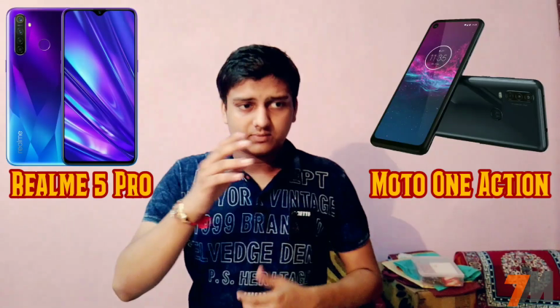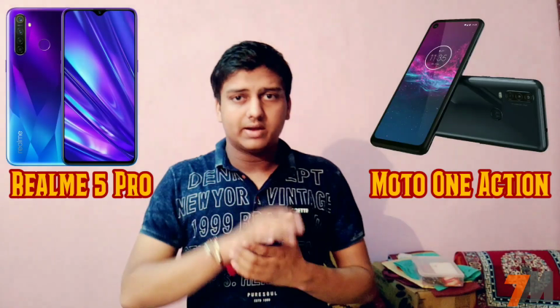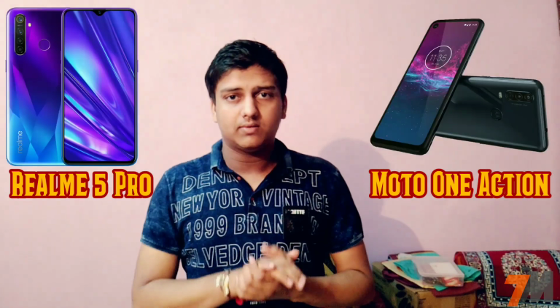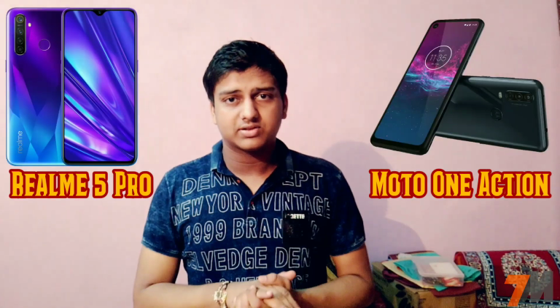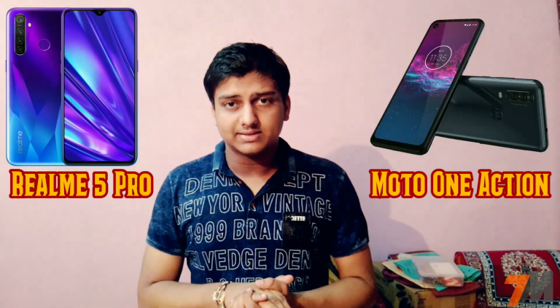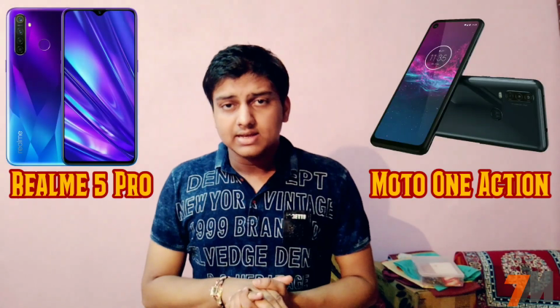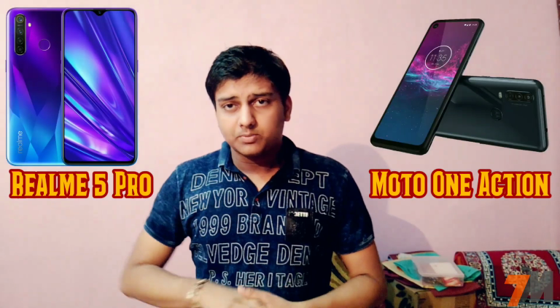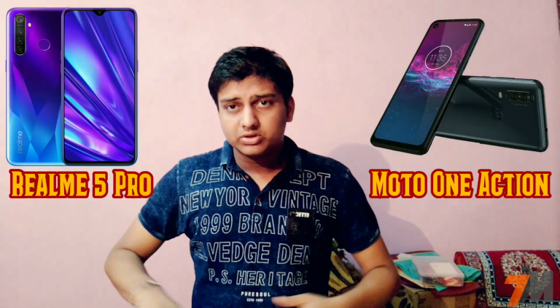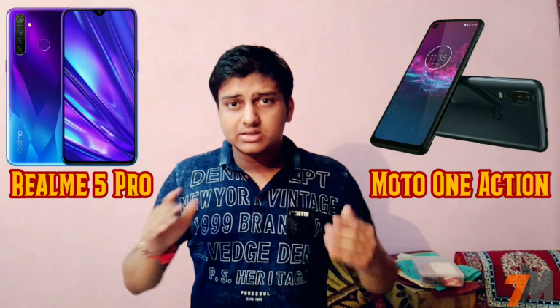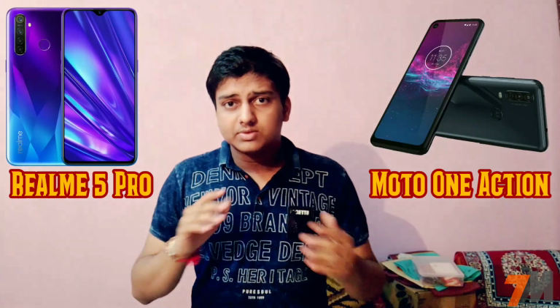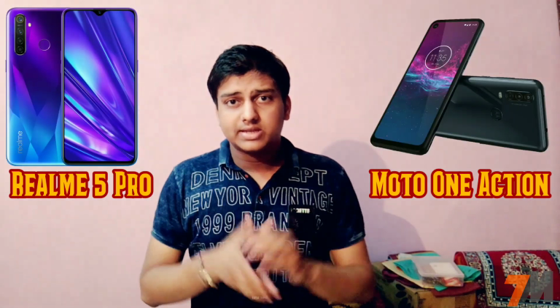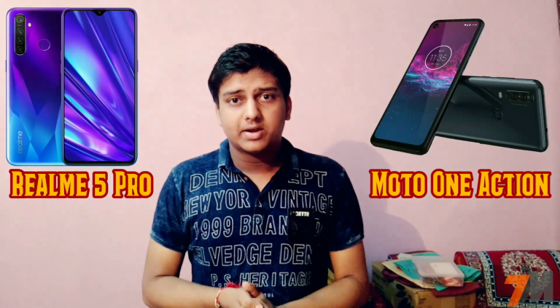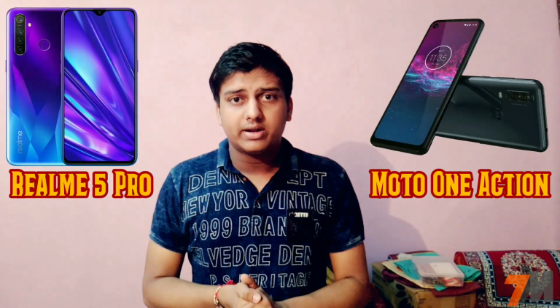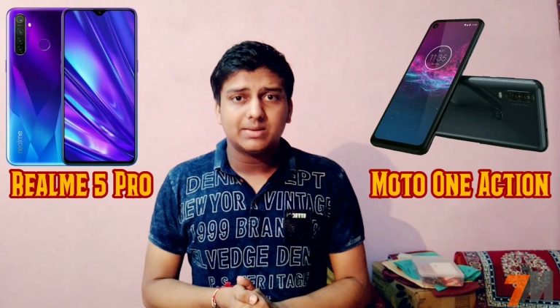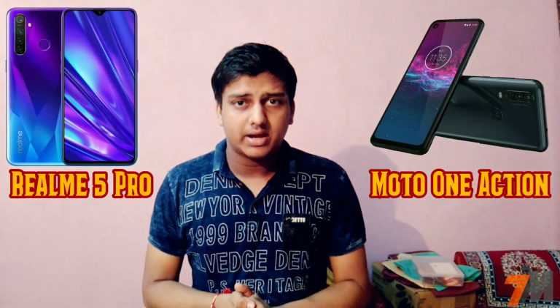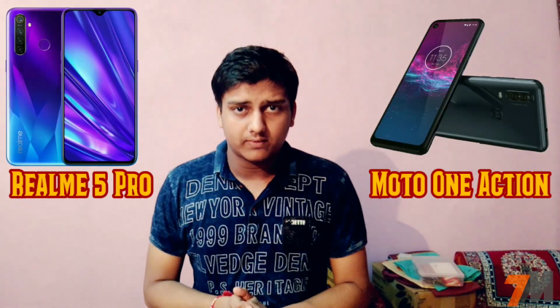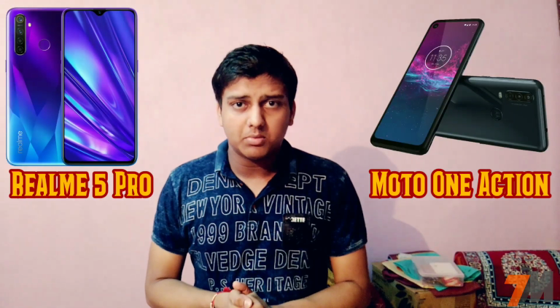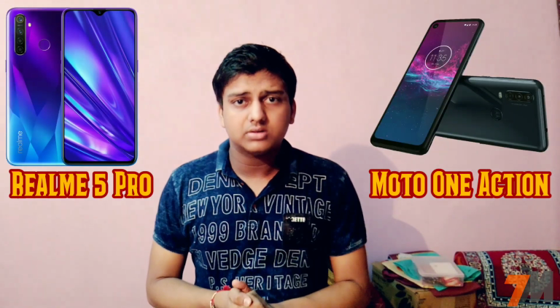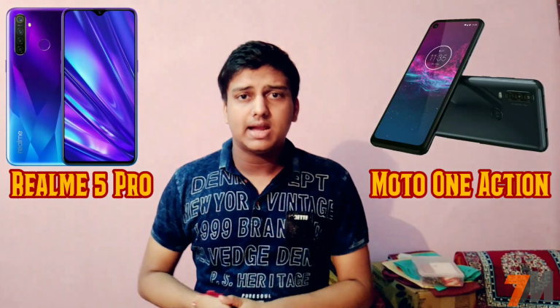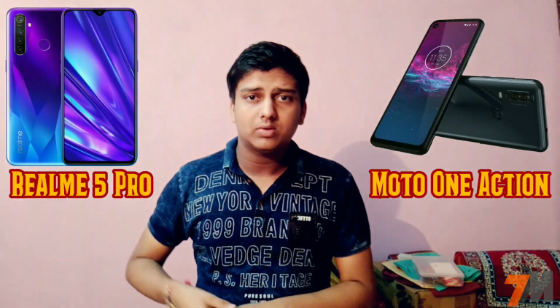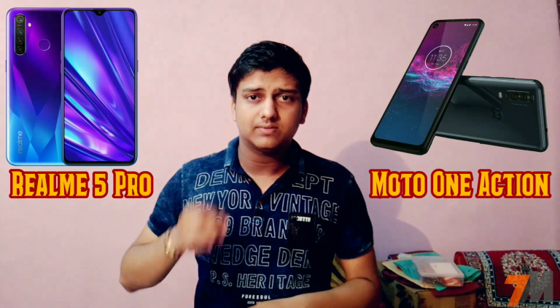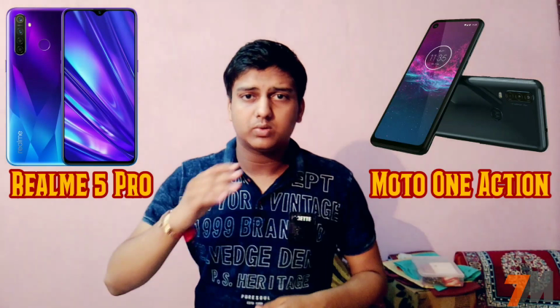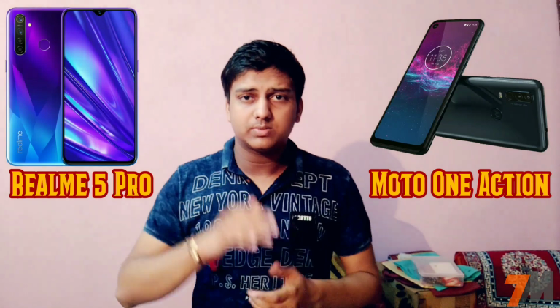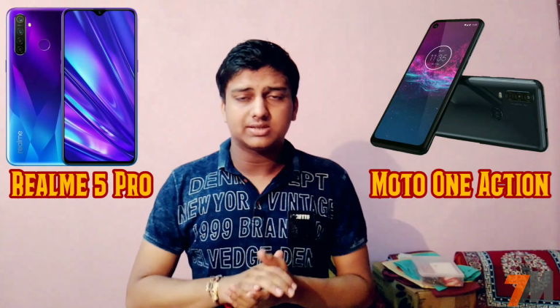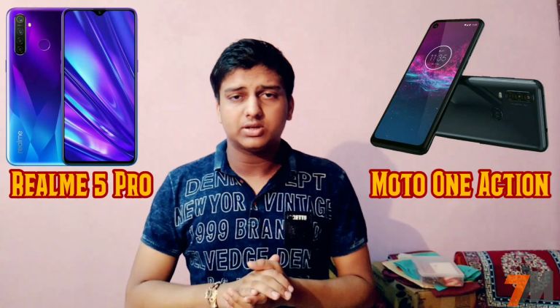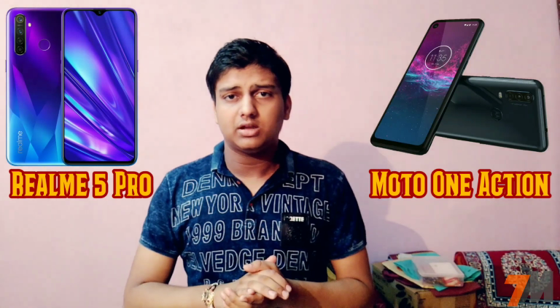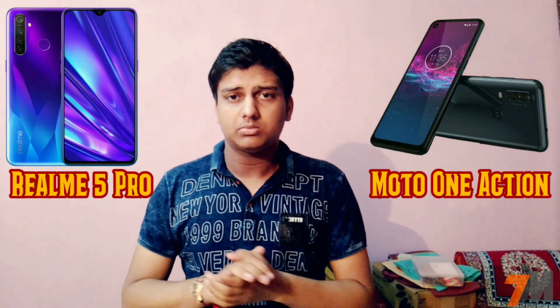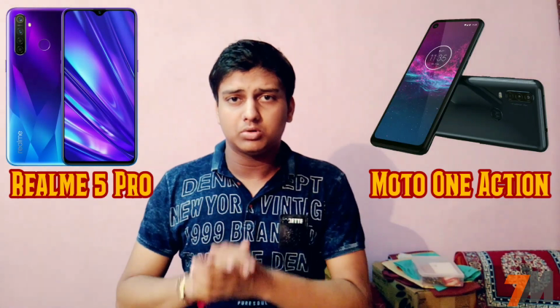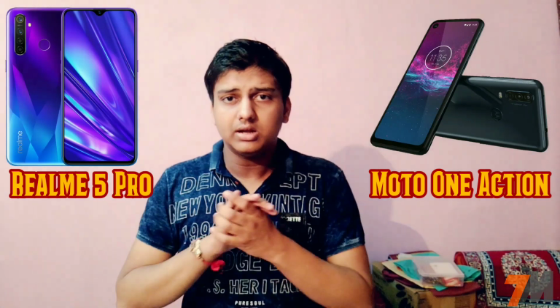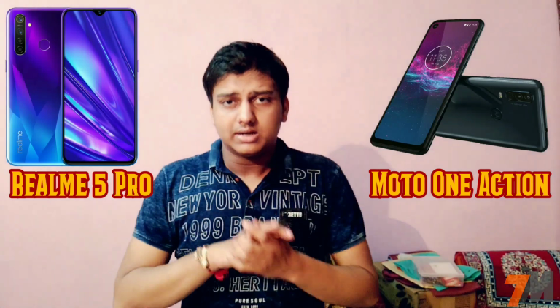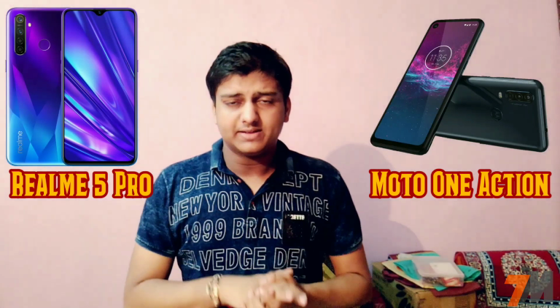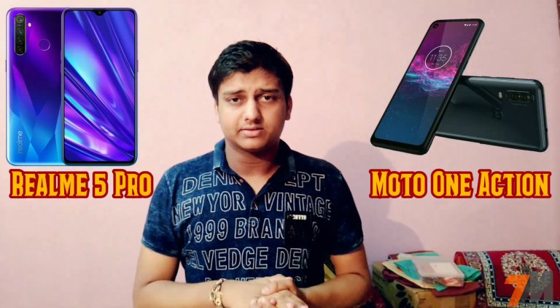Both devices run the same Android 9 Pie out of the box, and dual SIM 4G support is available on both devices.